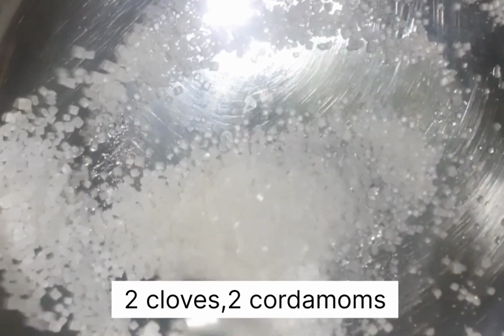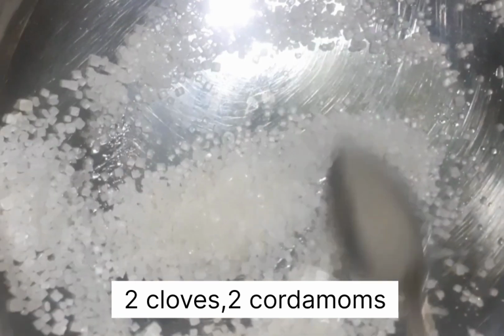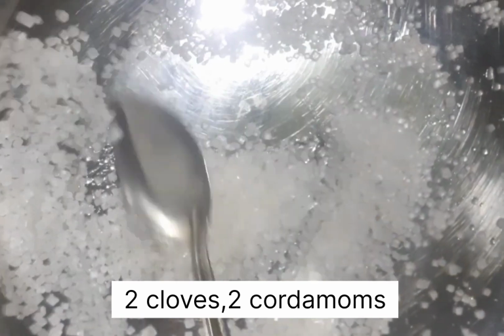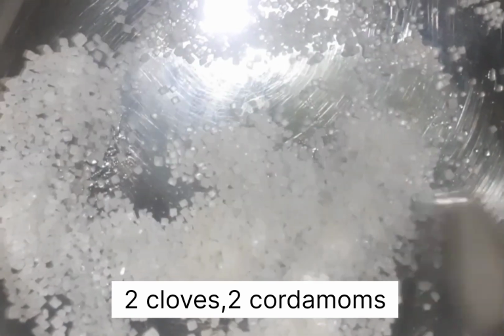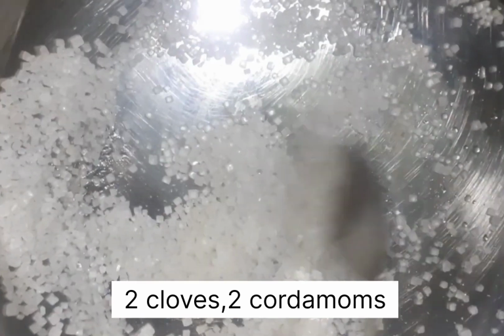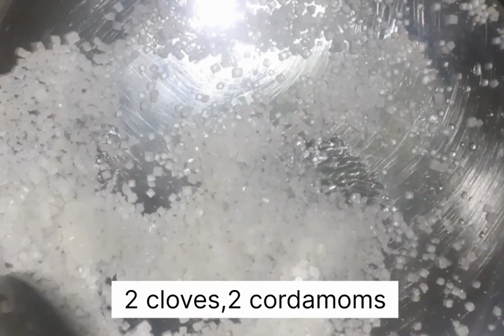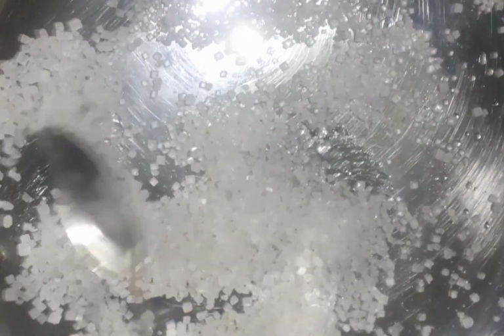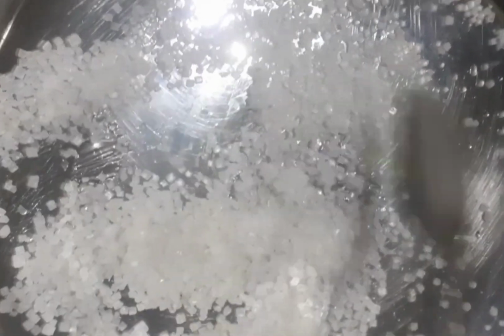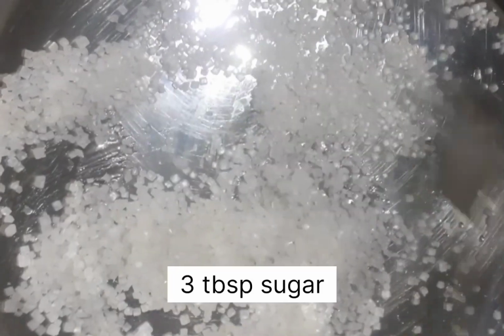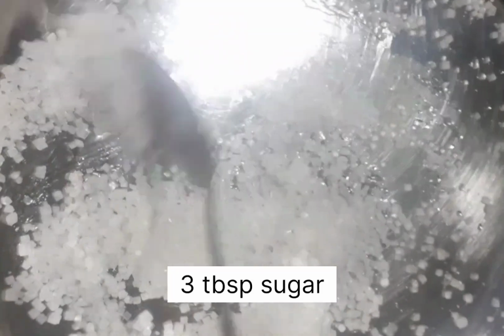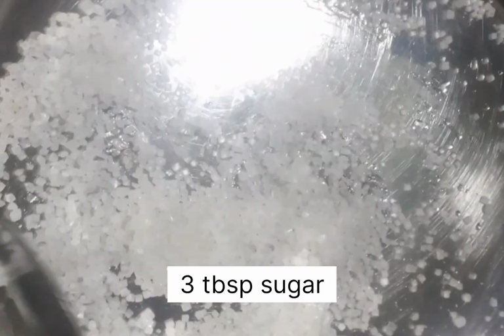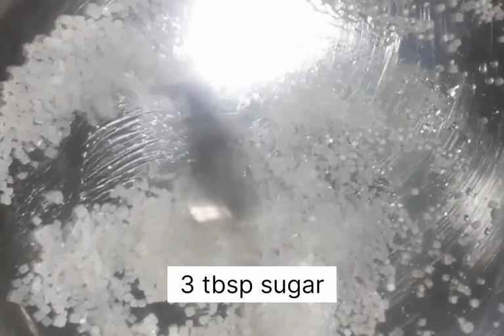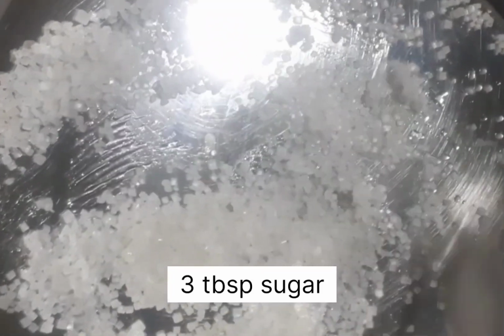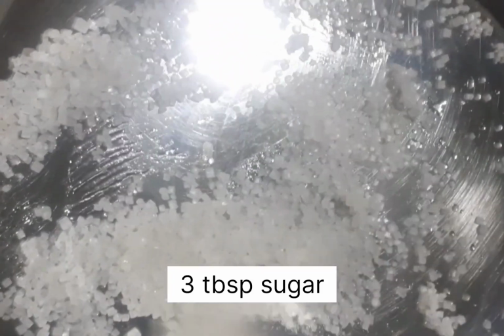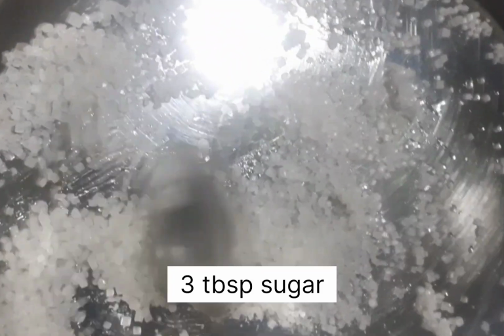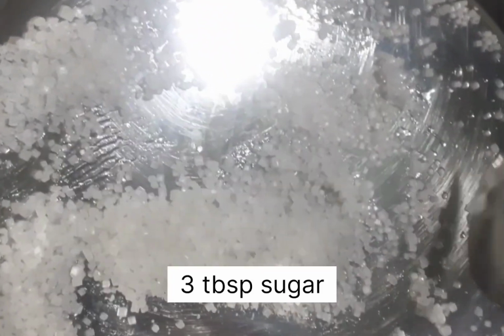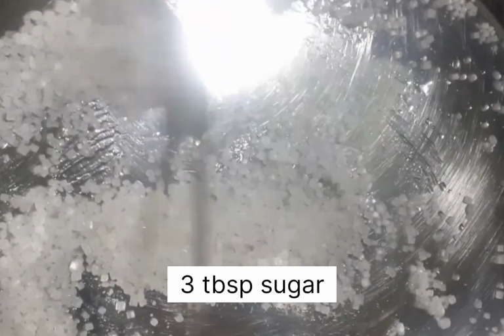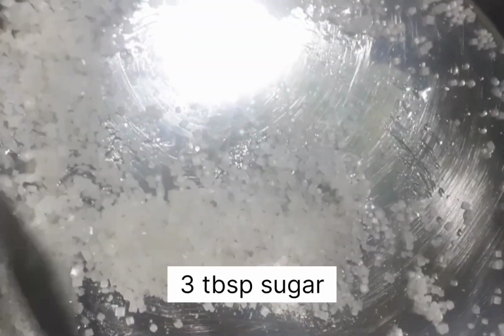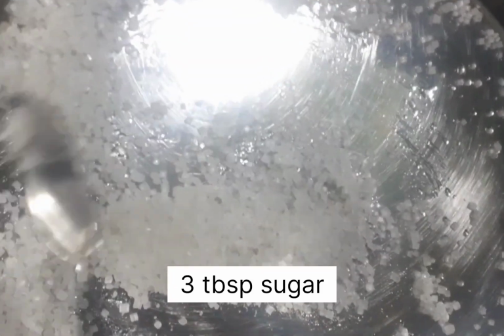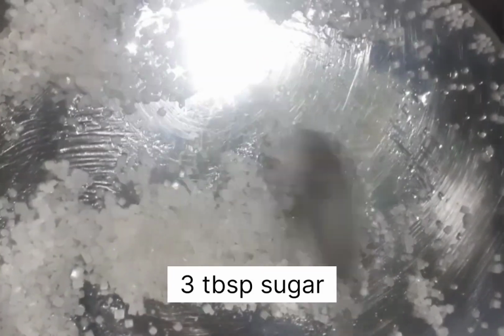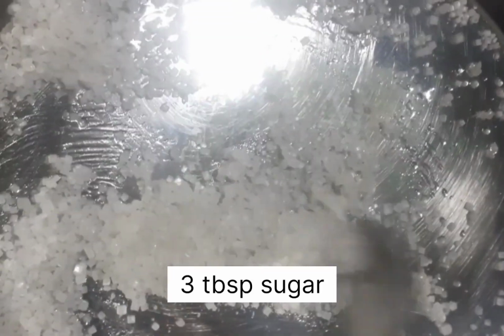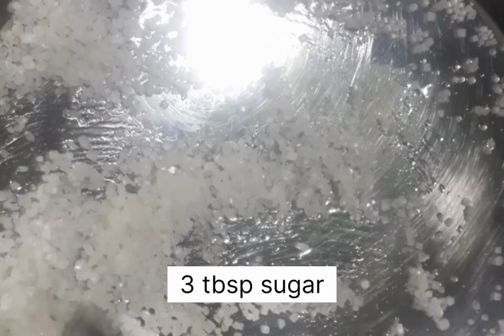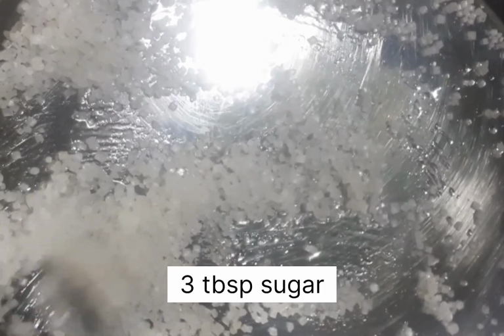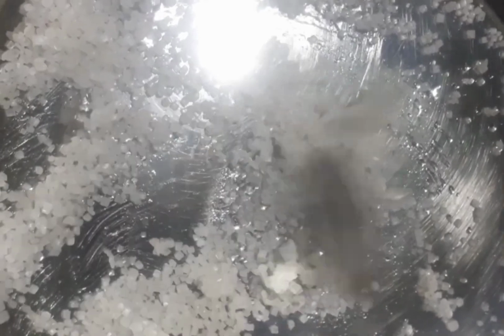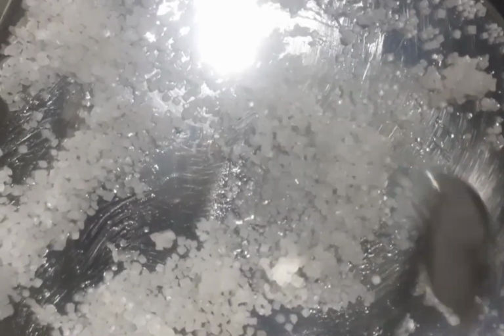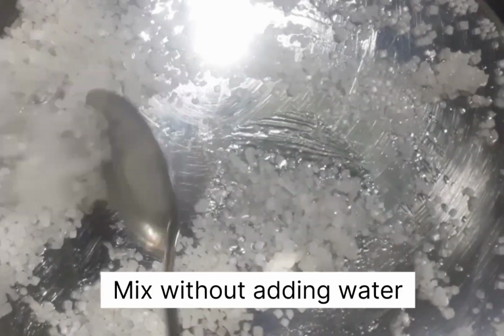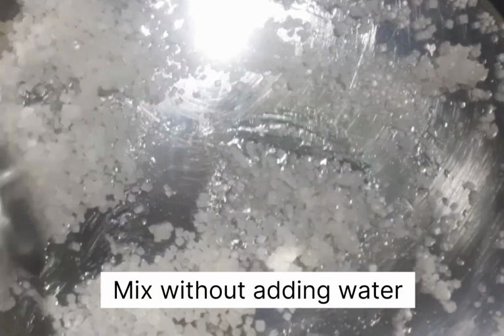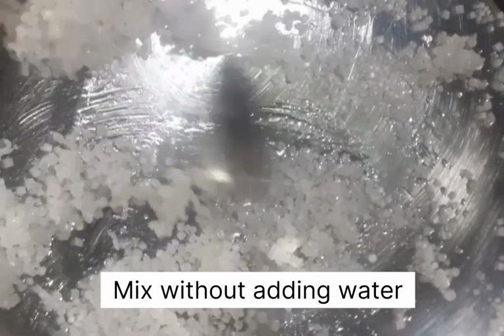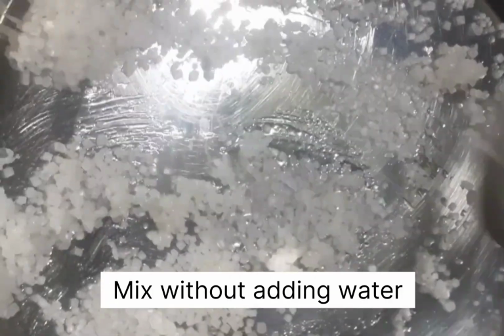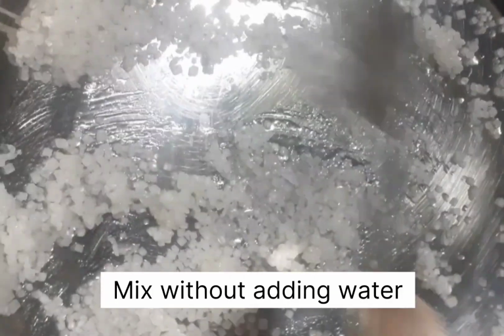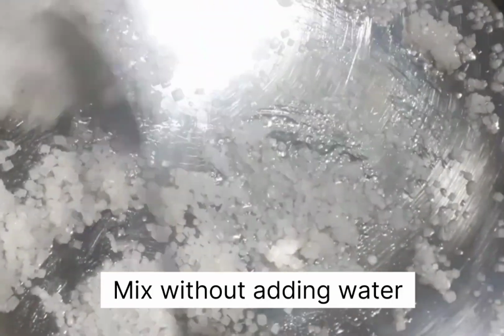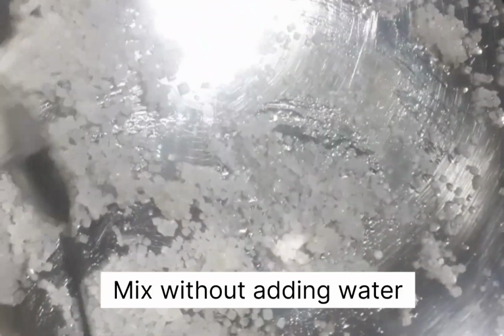I caramelized sugar using 3 tablespoons of sugar.